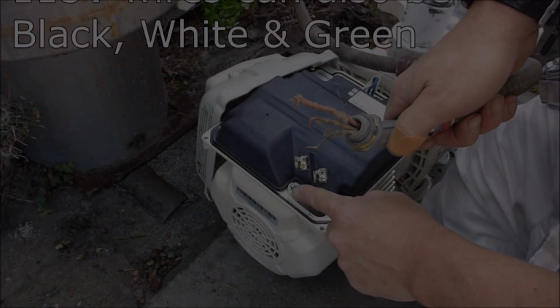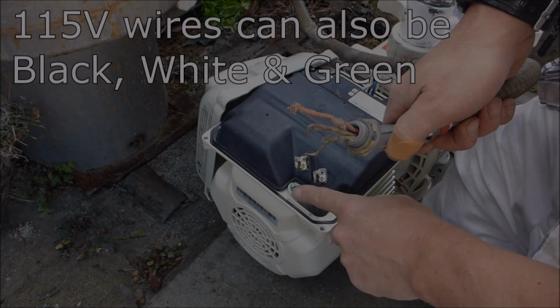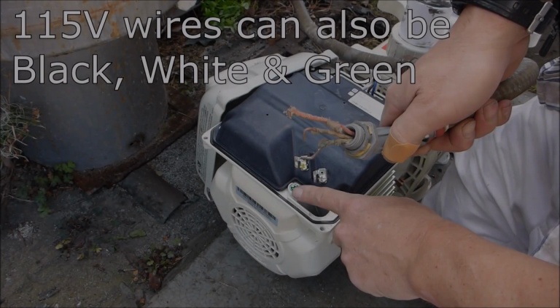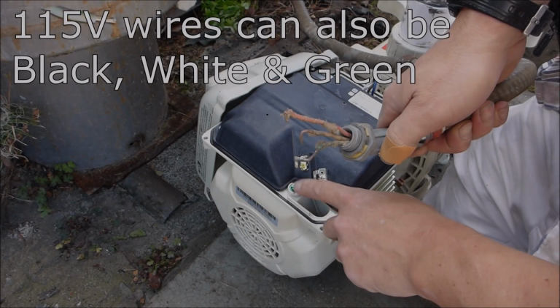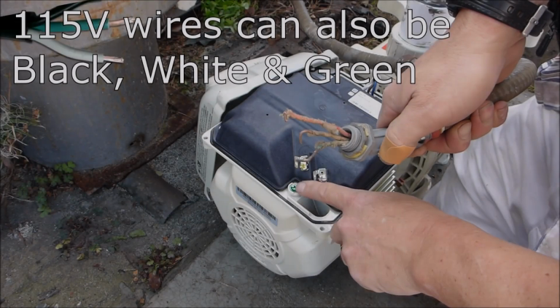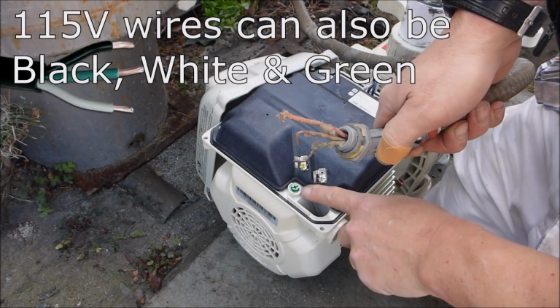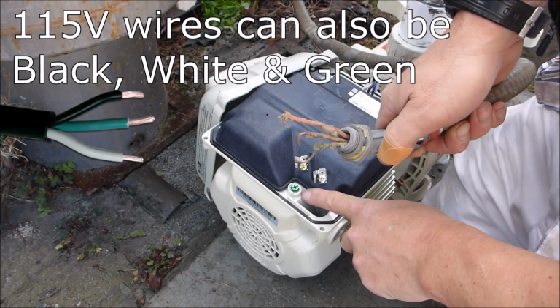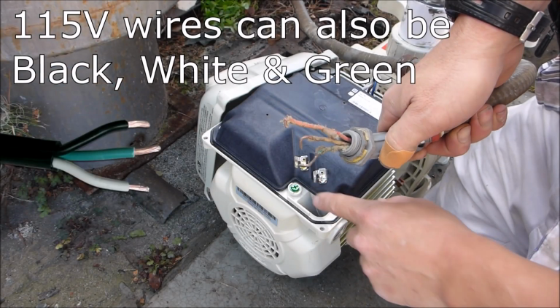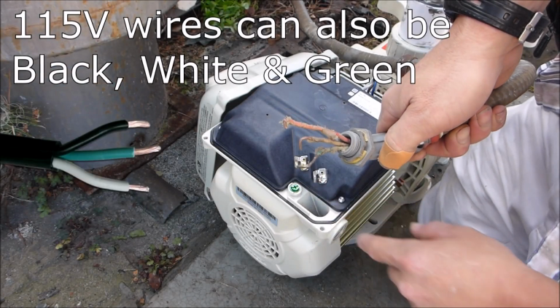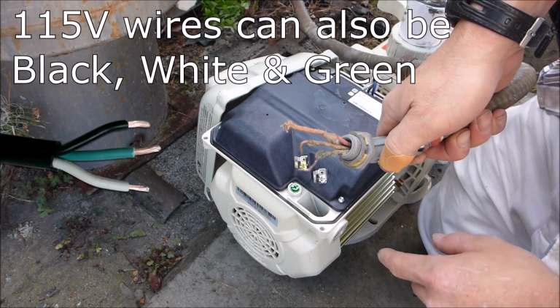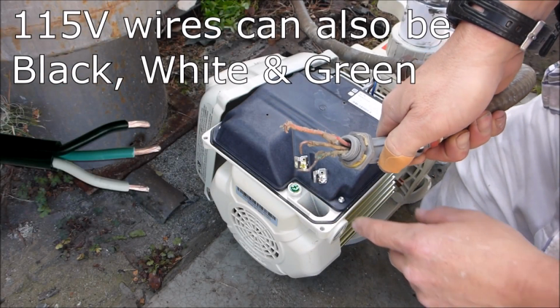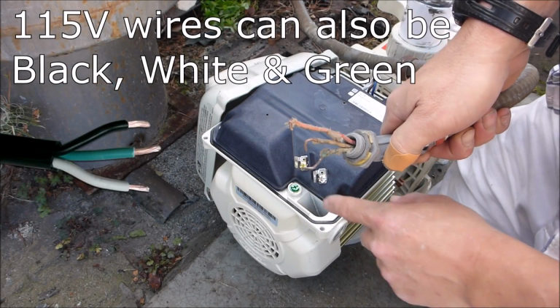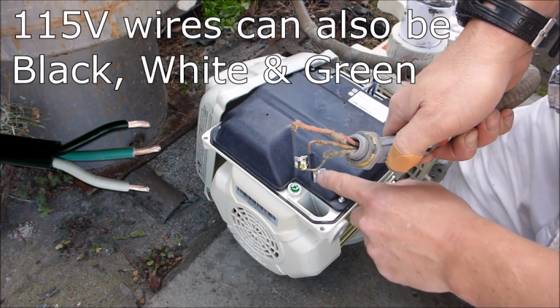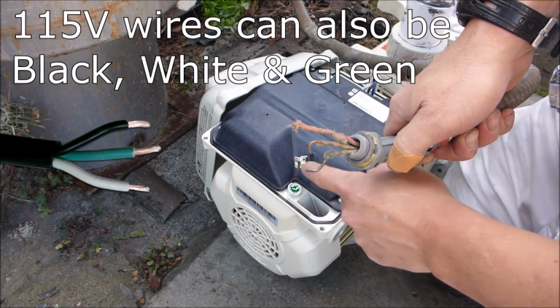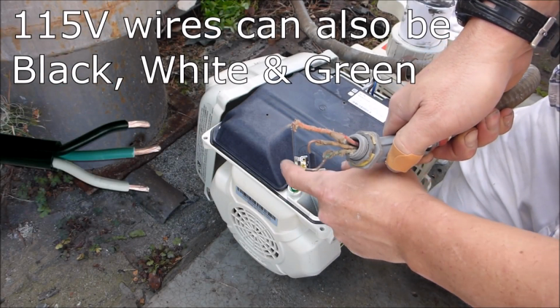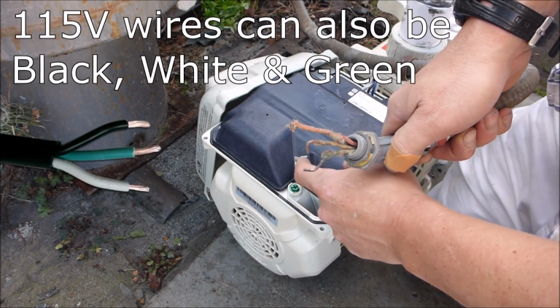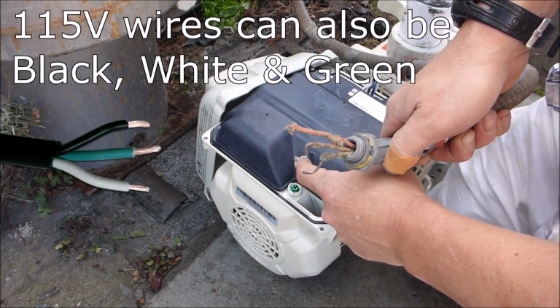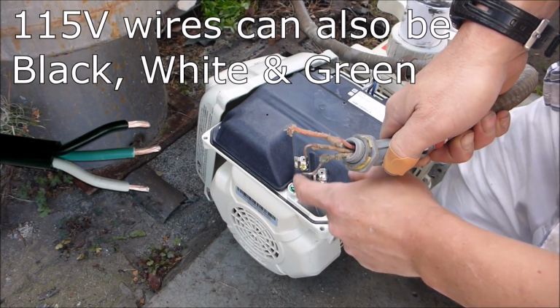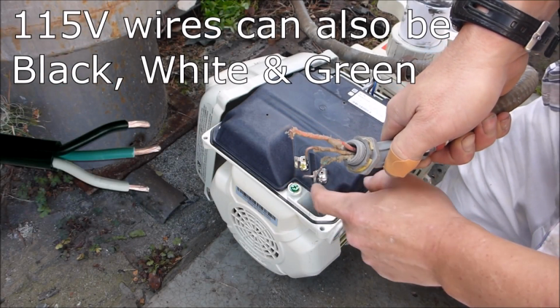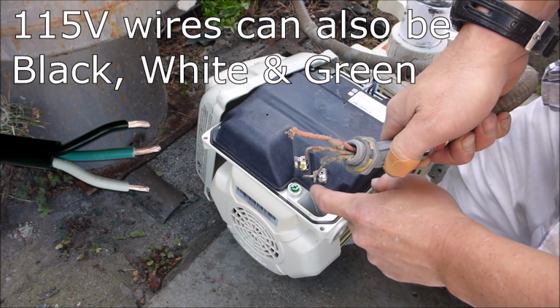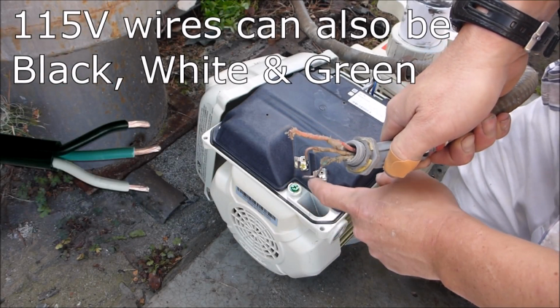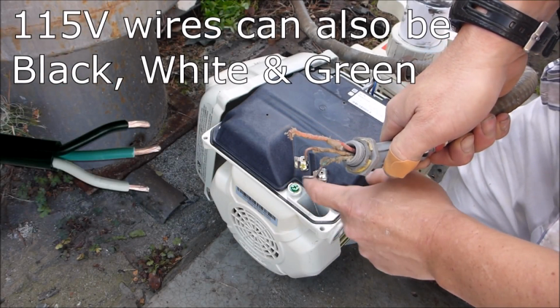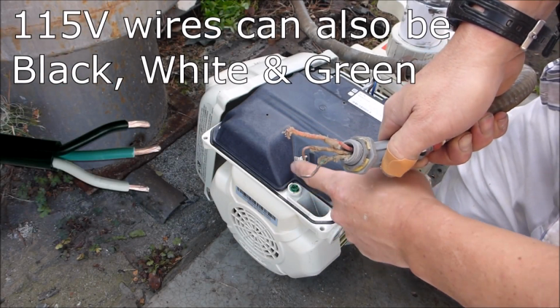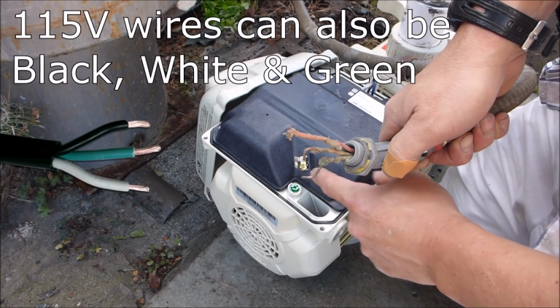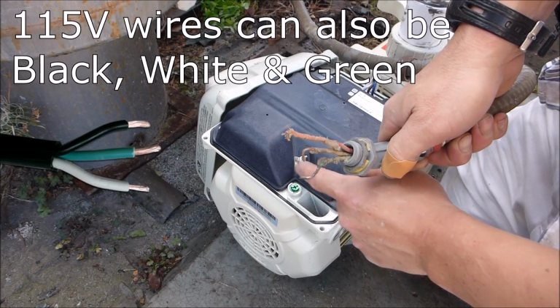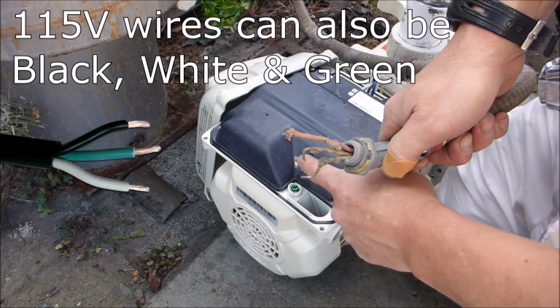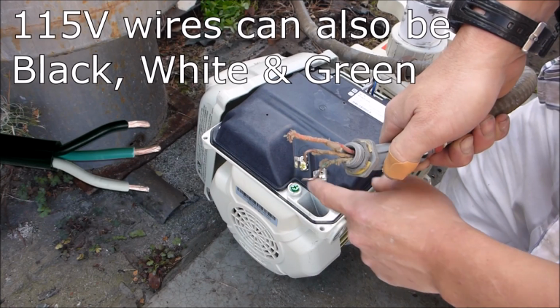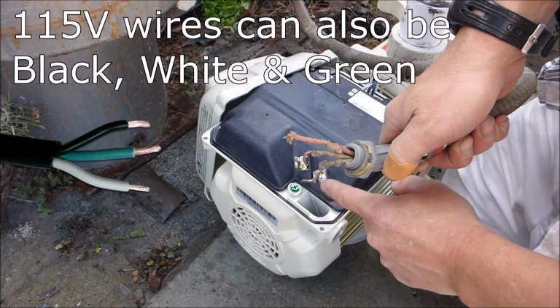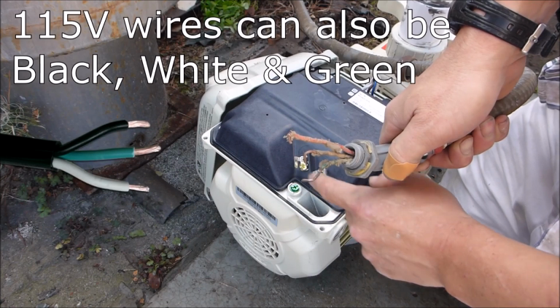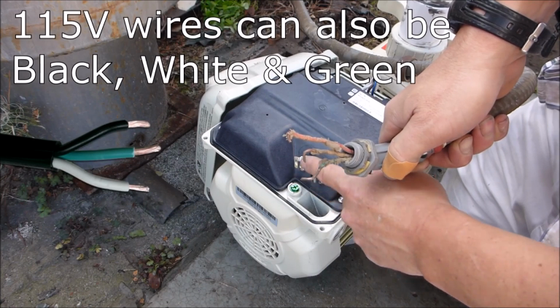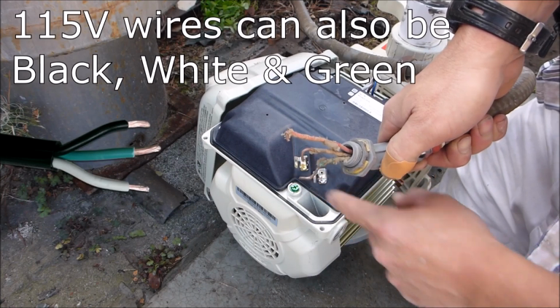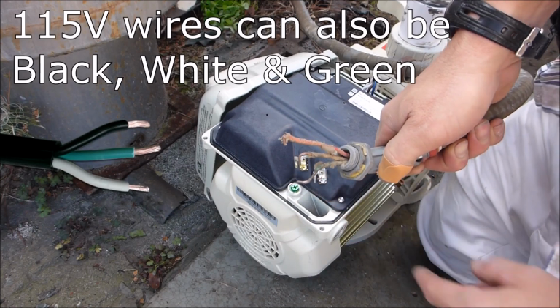The green ground wire will go right here. You can put either the white or the red on either of these — load one or load two.